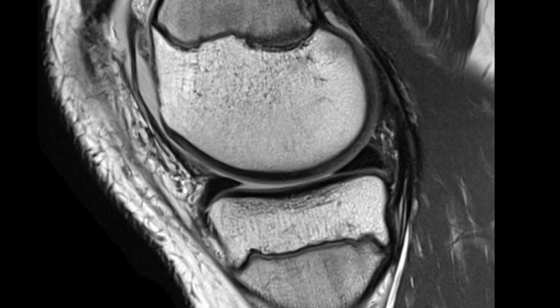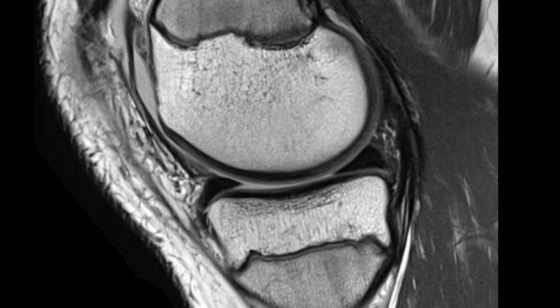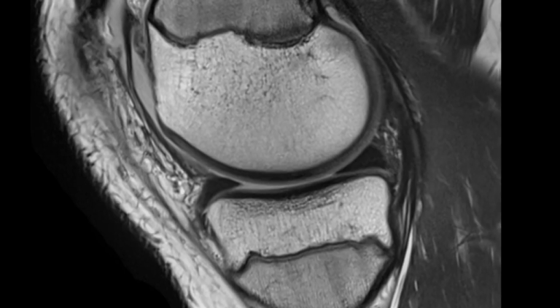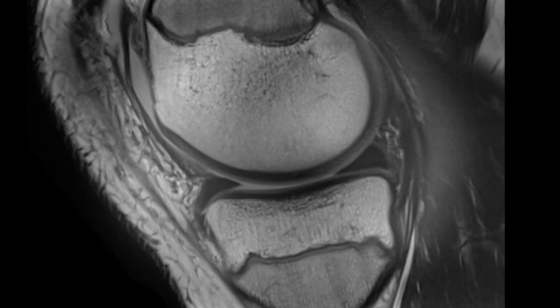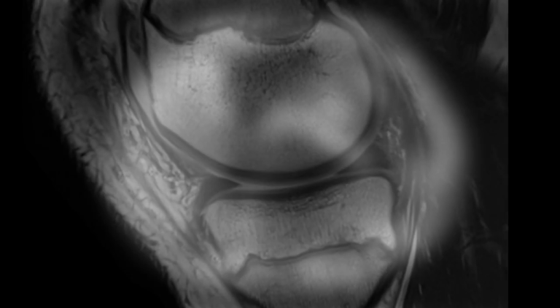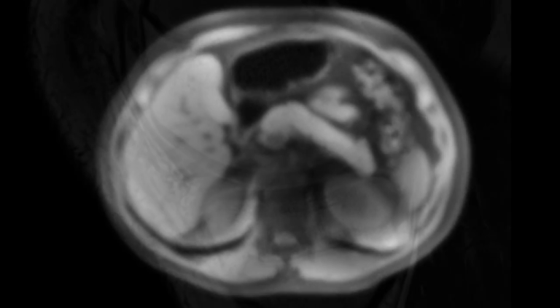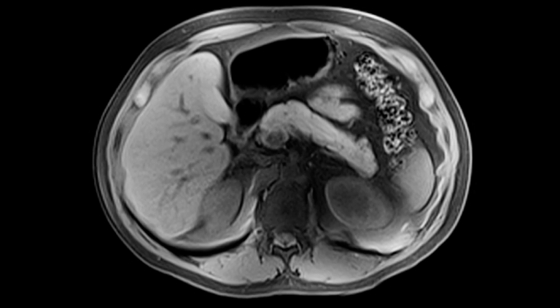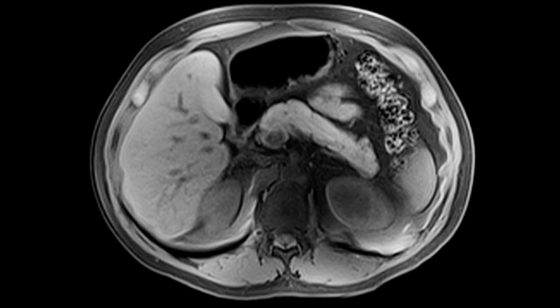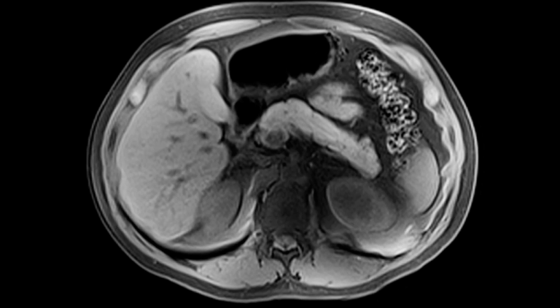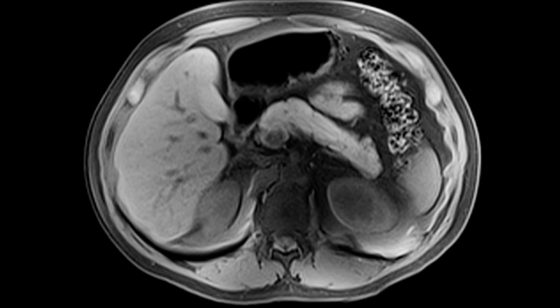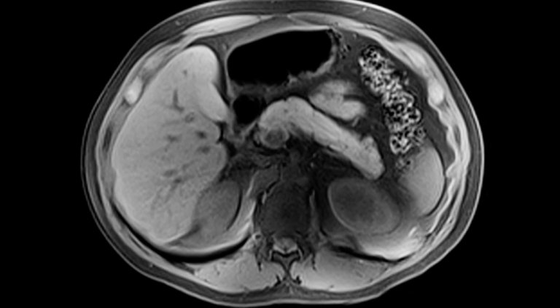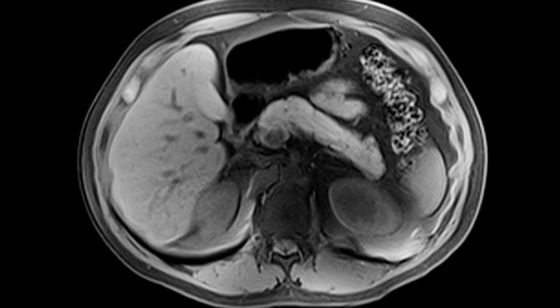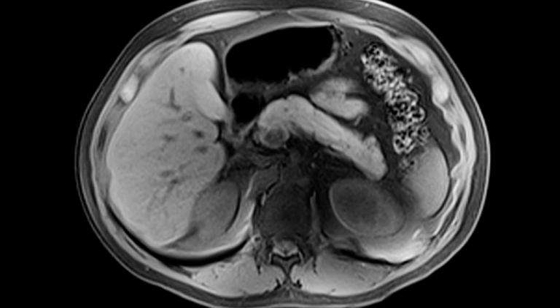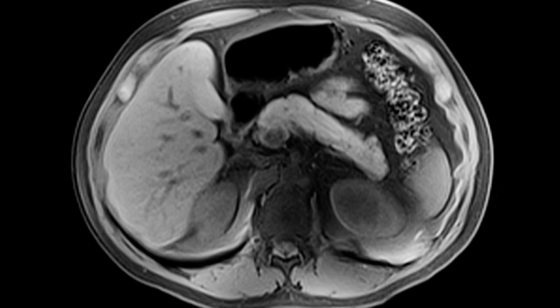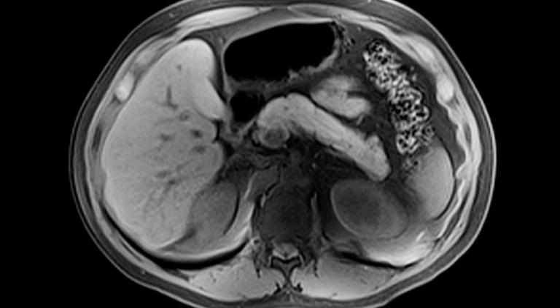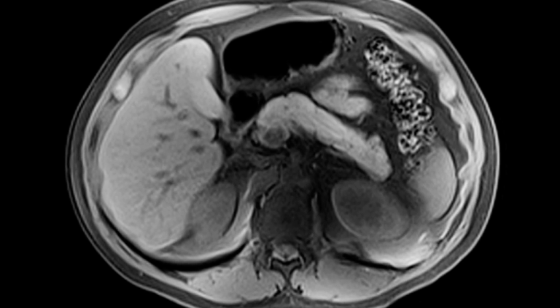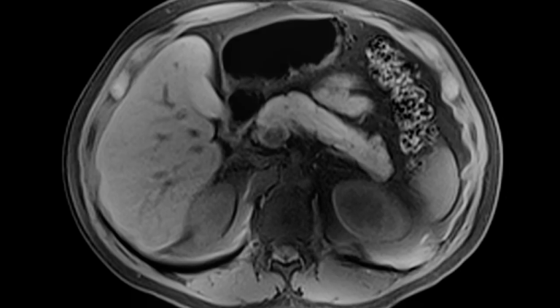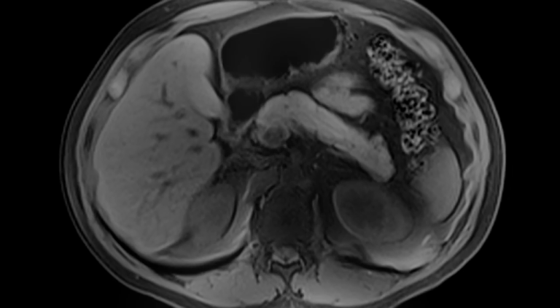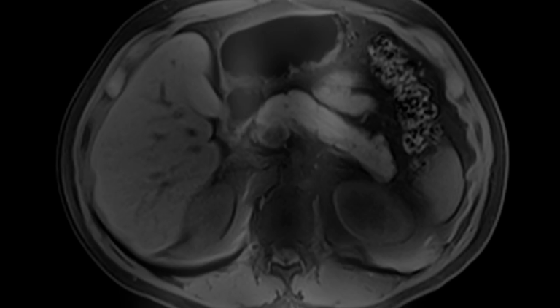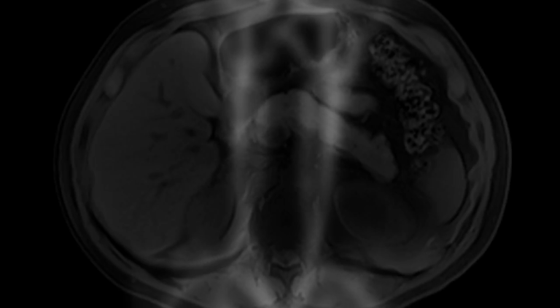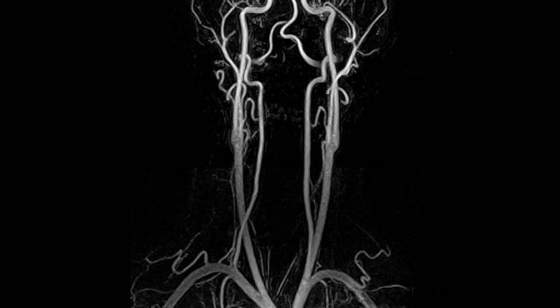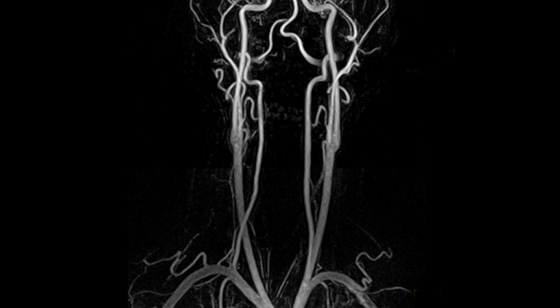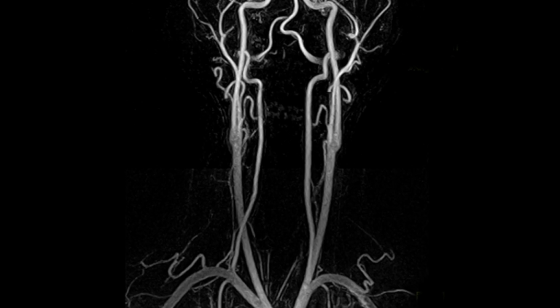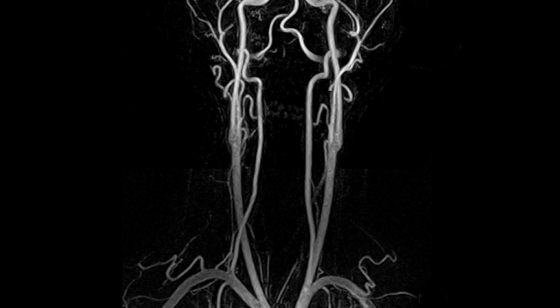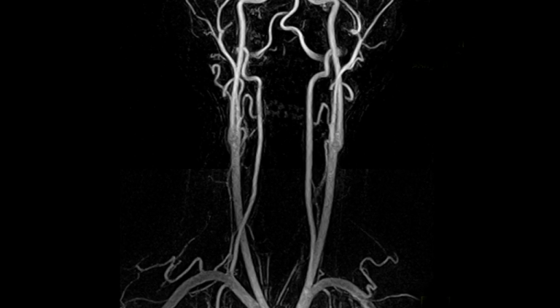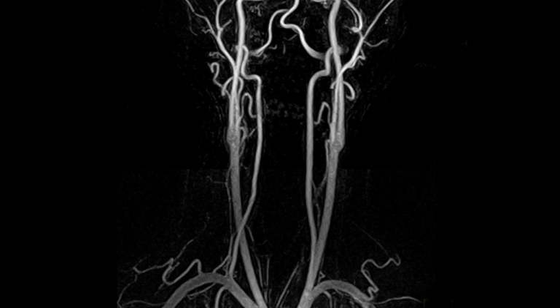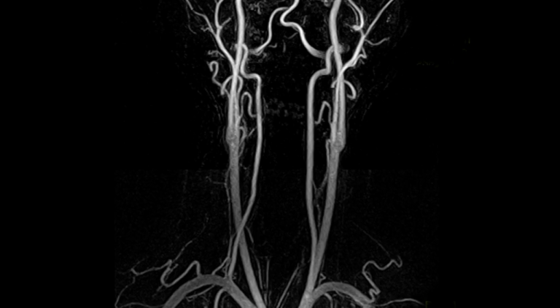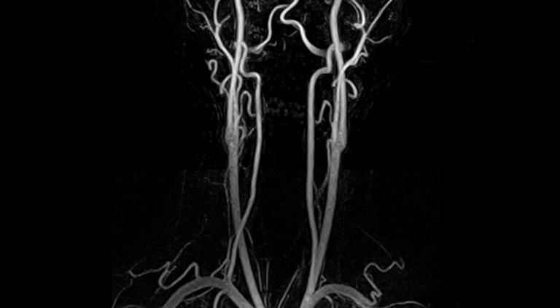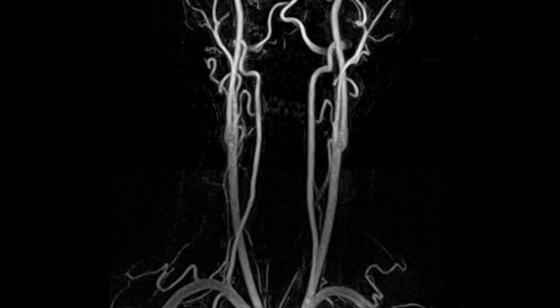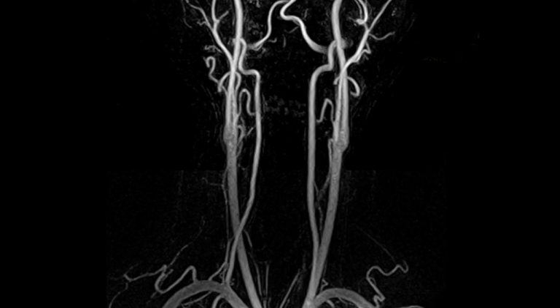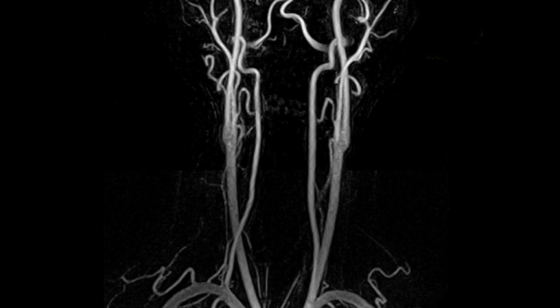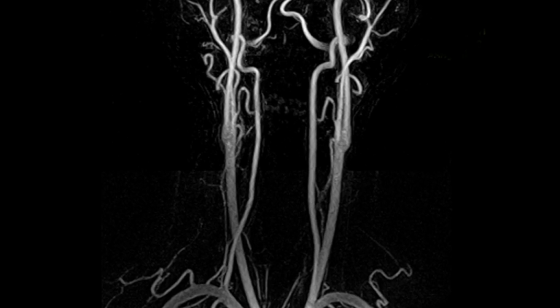MRI may also be performed to evaluate organs such as the liver, kidneys, or heart, or to image the vascular system.